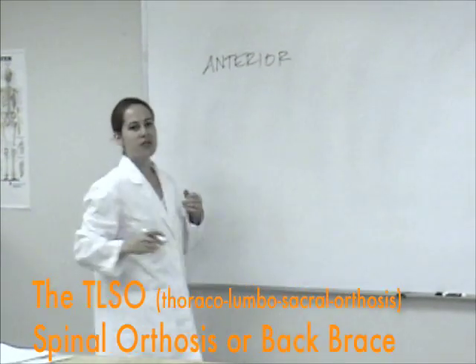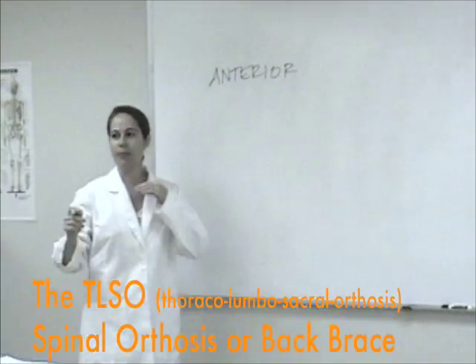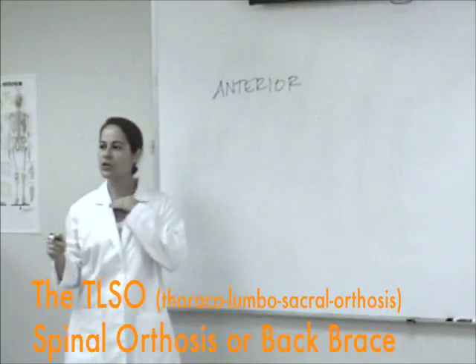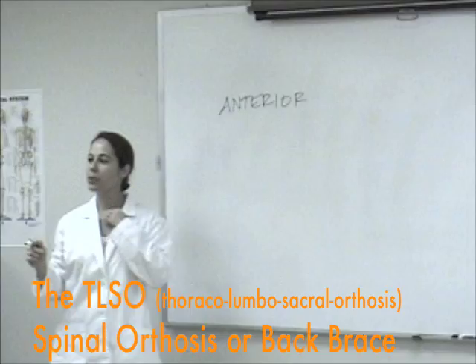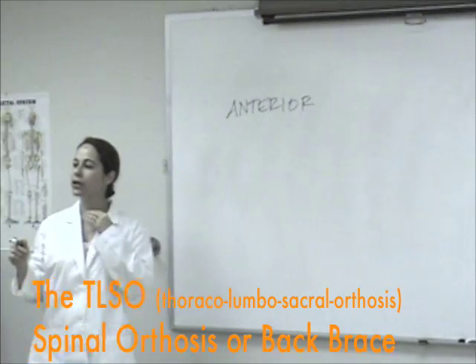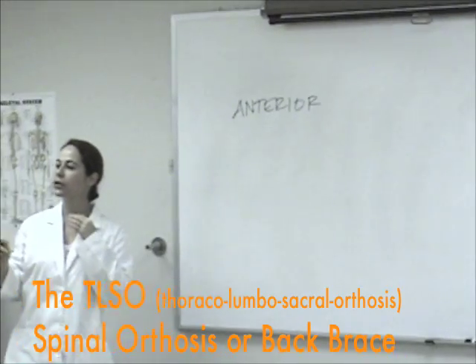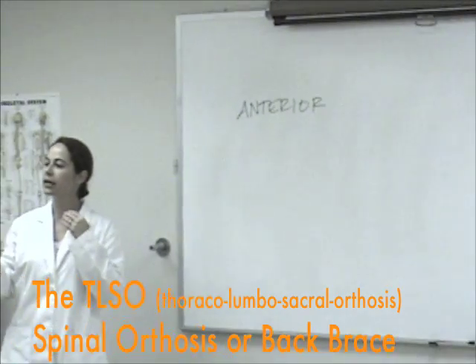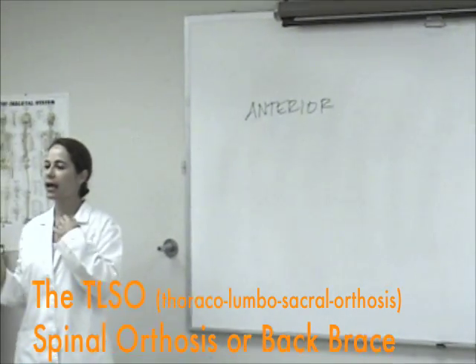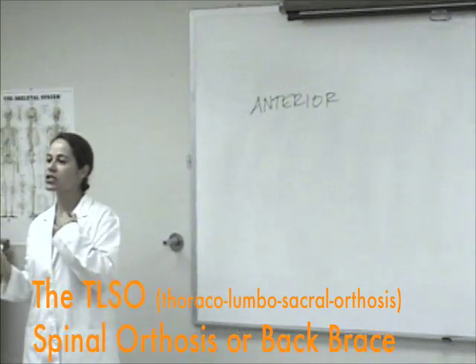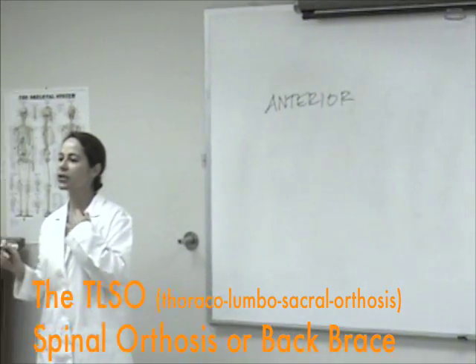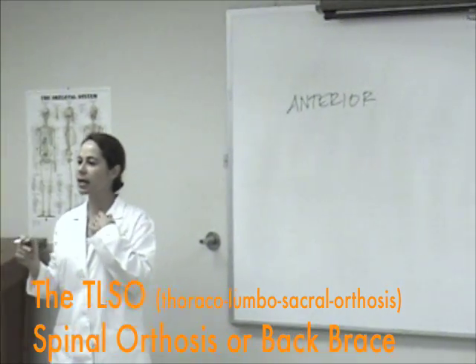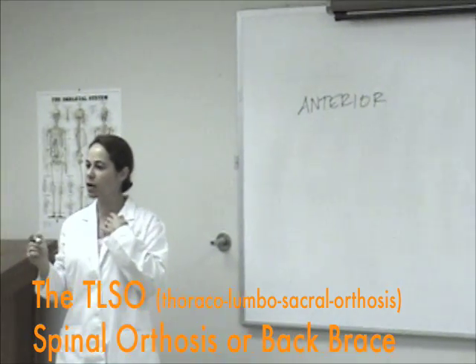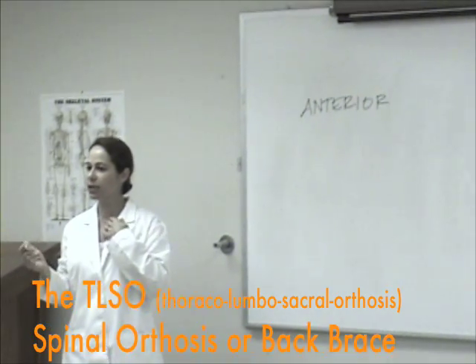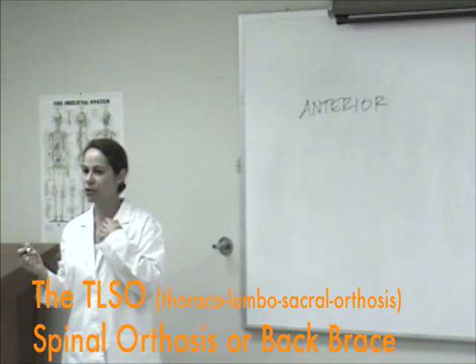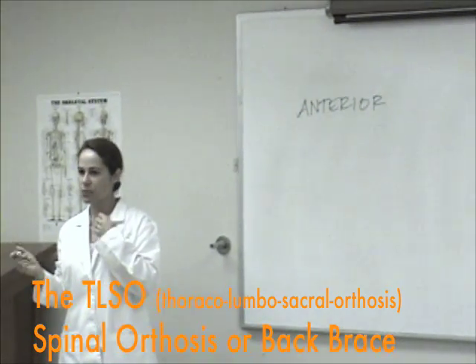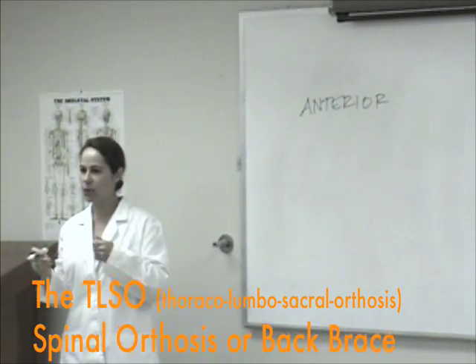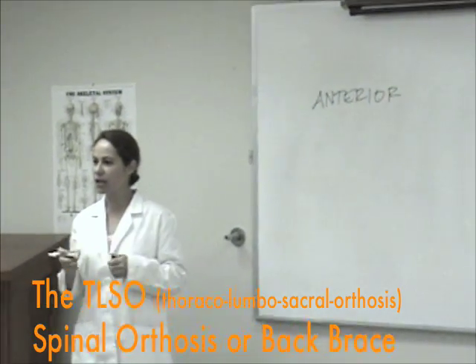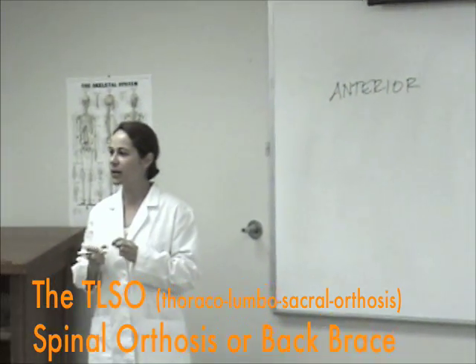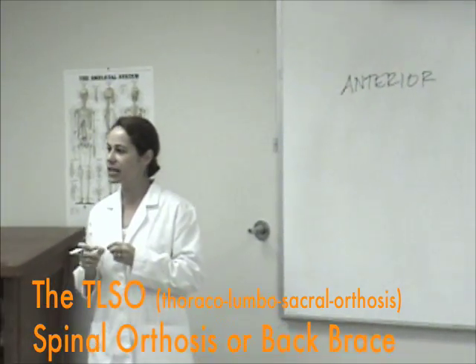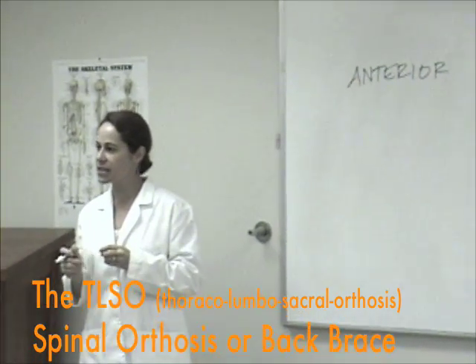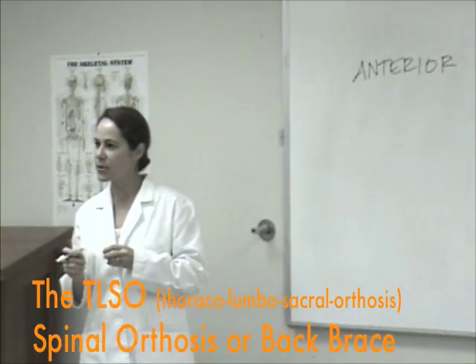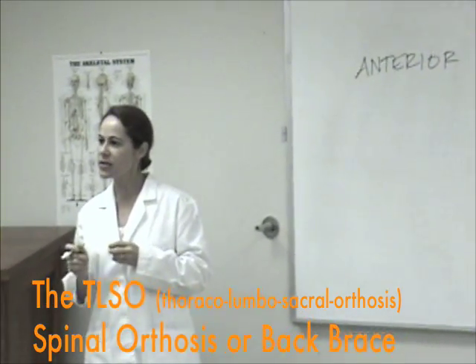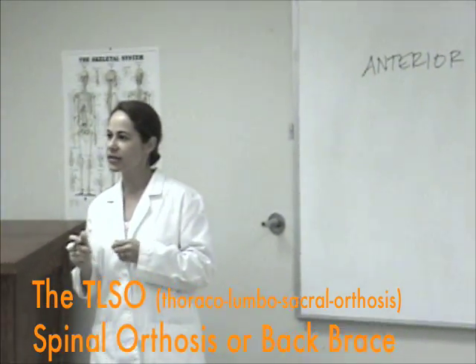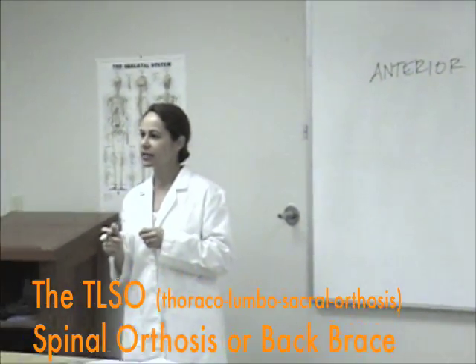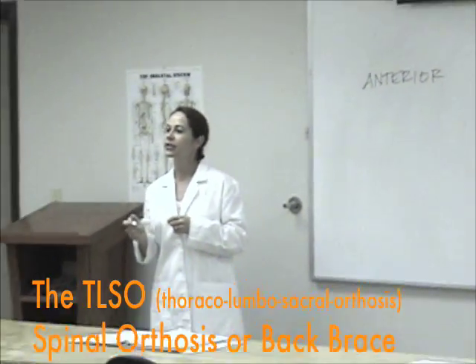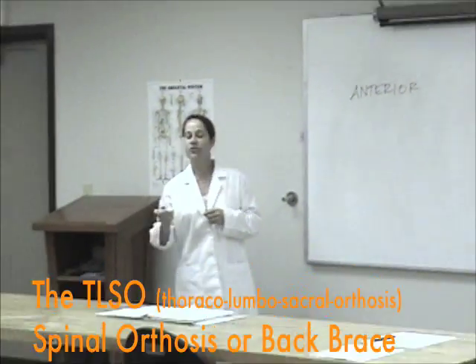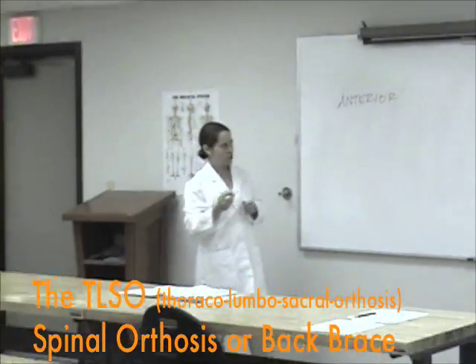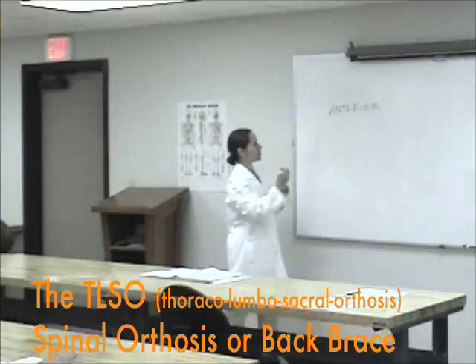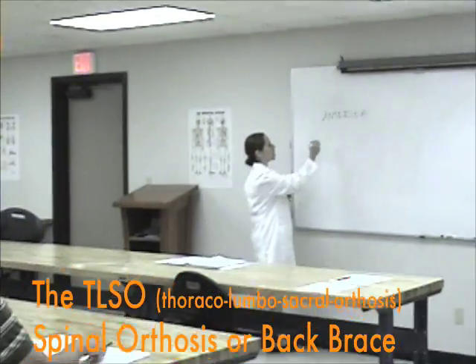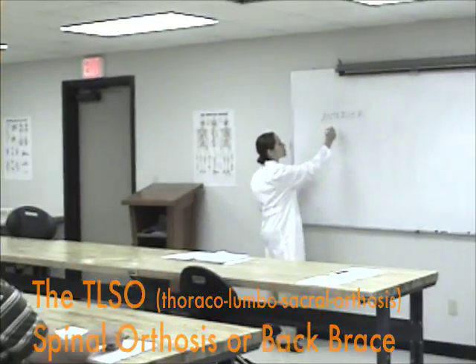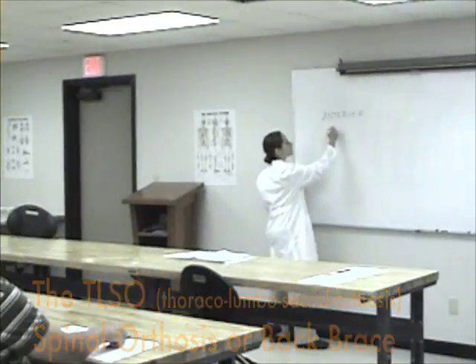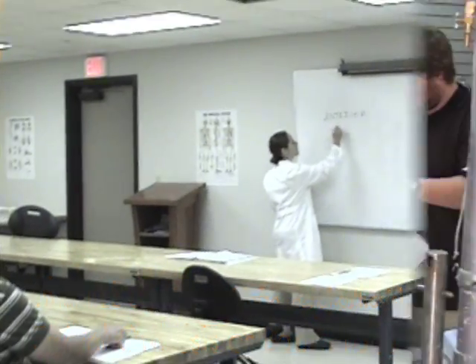What's our most superior anterior landmark when we're talking about TLSO? The external notch. Correct.